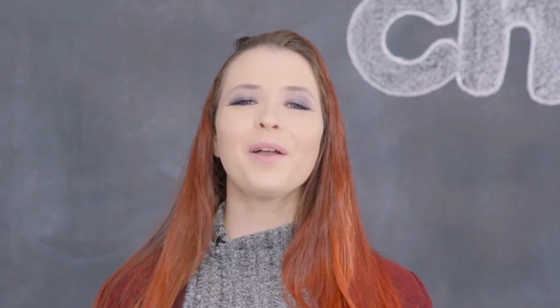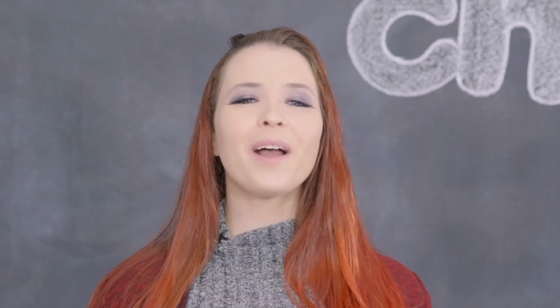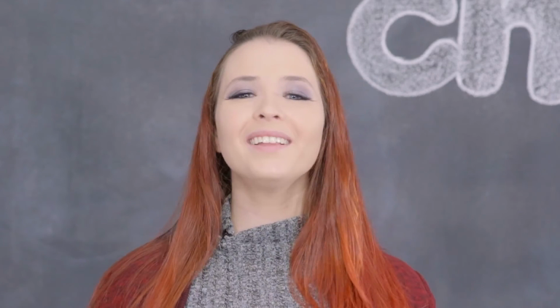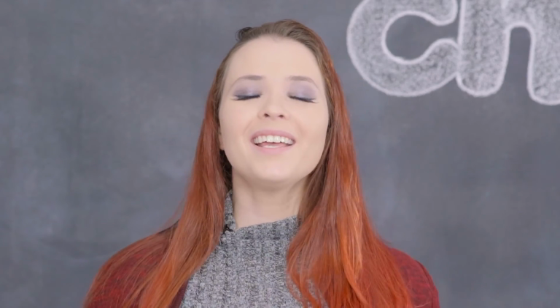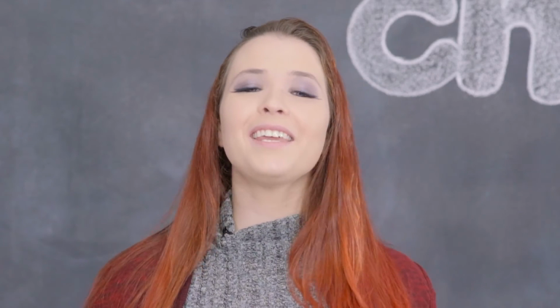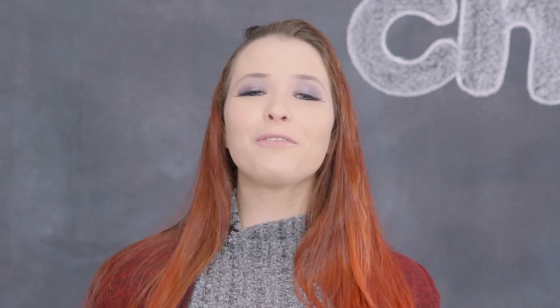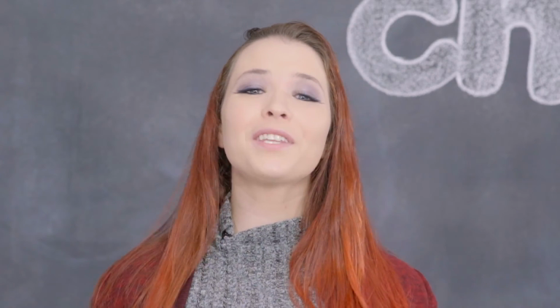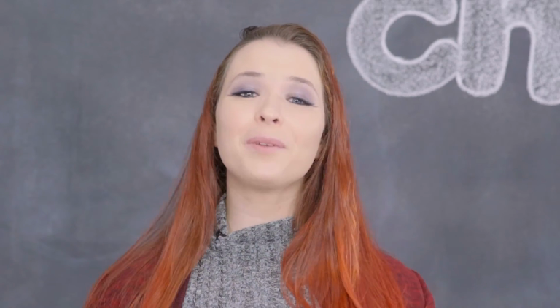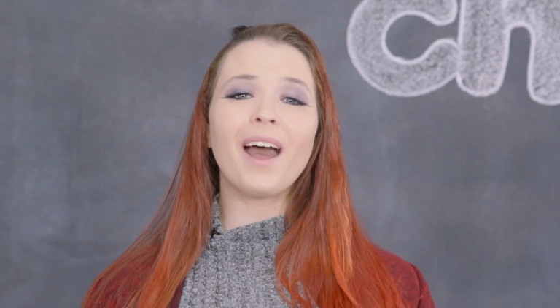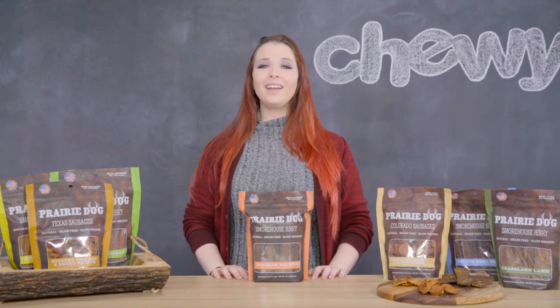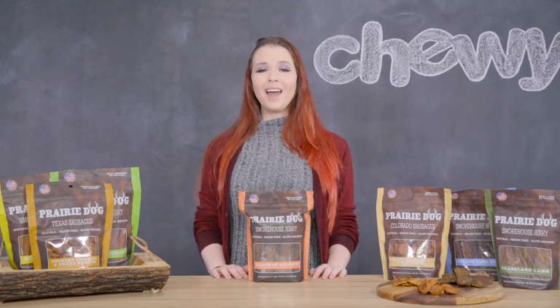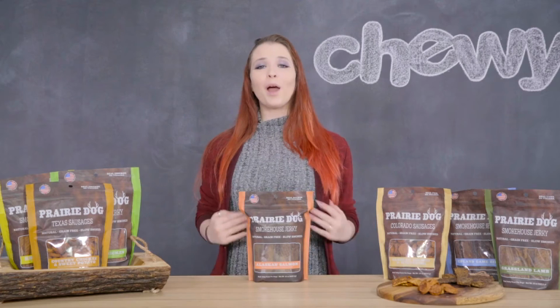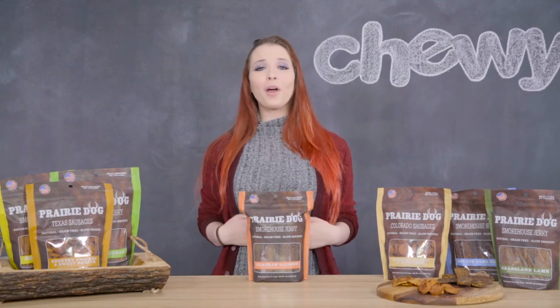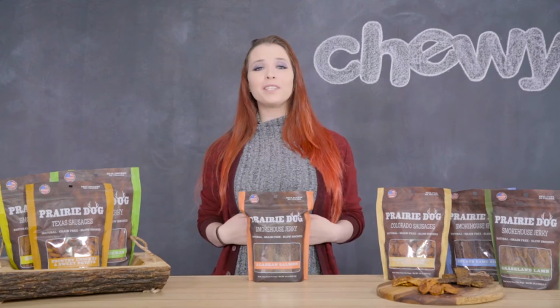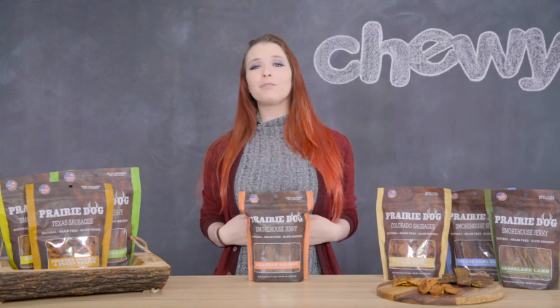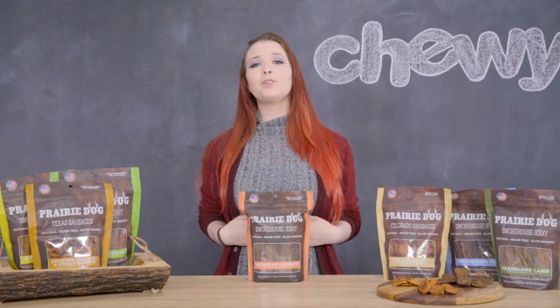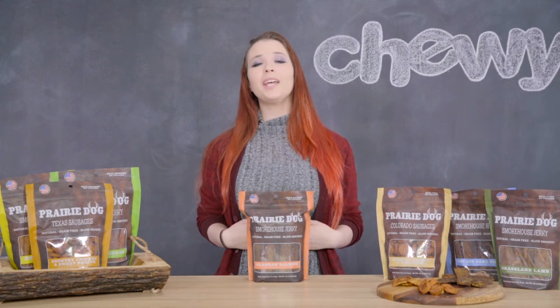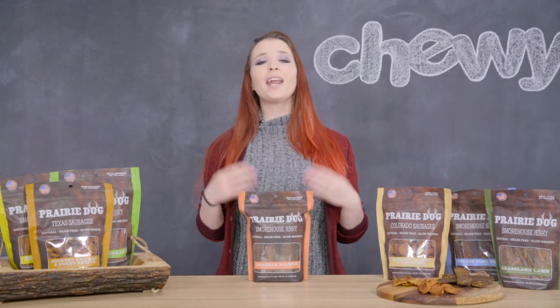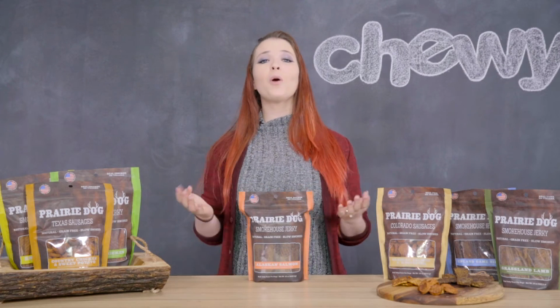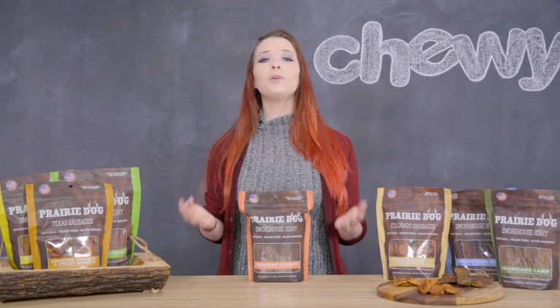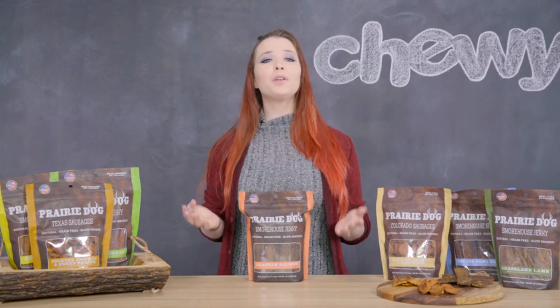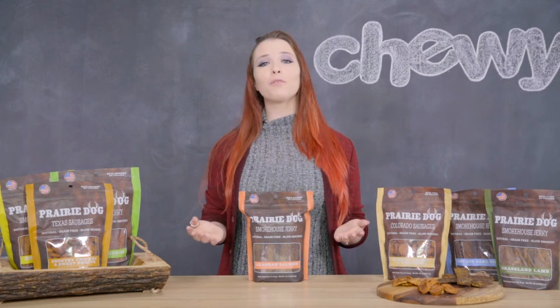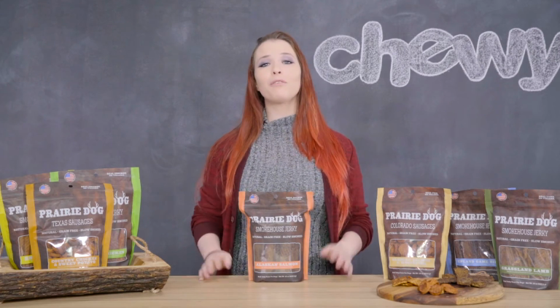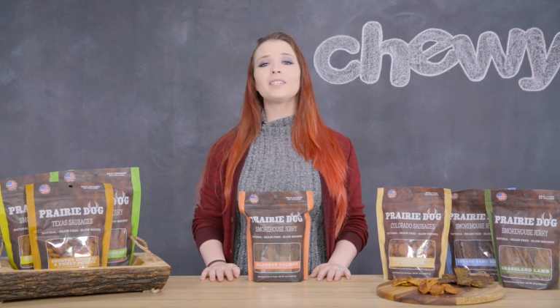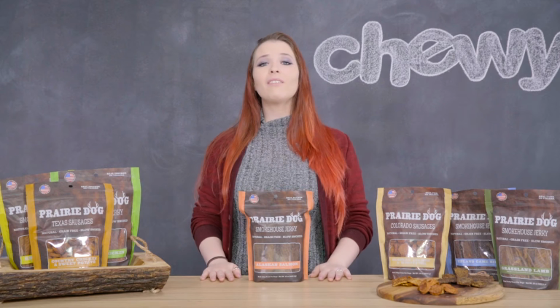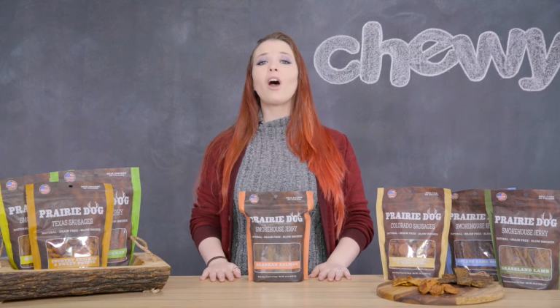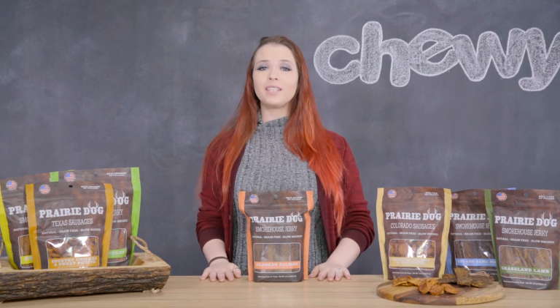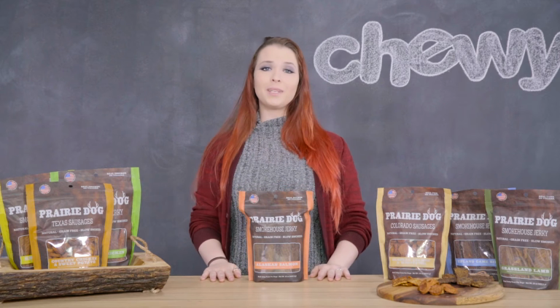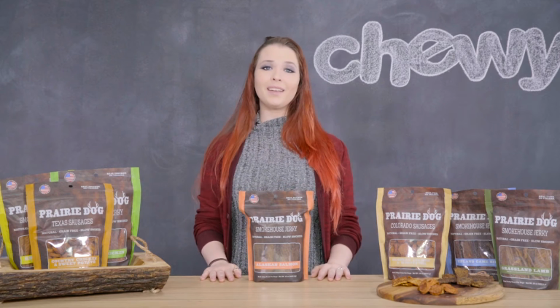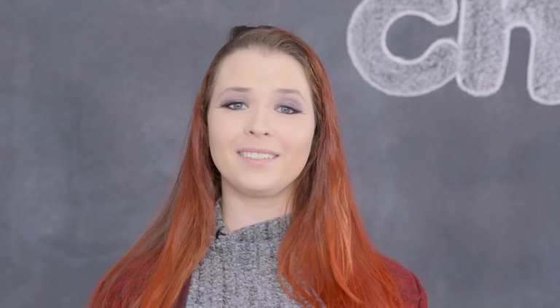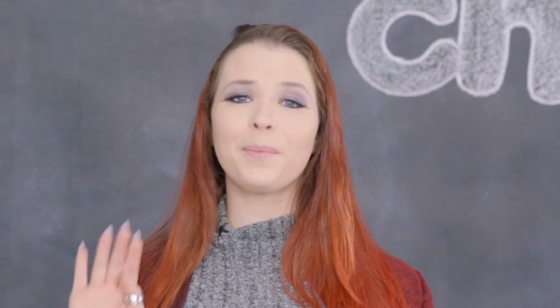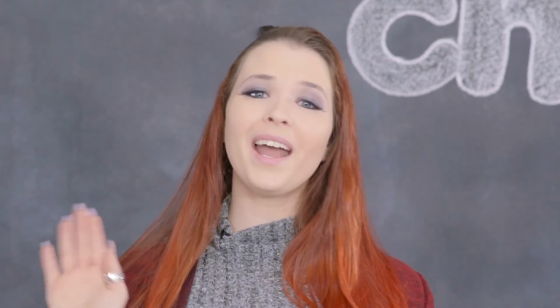Well, thank you for stopping by. I'm Carson from Chewy and I hope you and your furry friends have an awesome day. Bye!